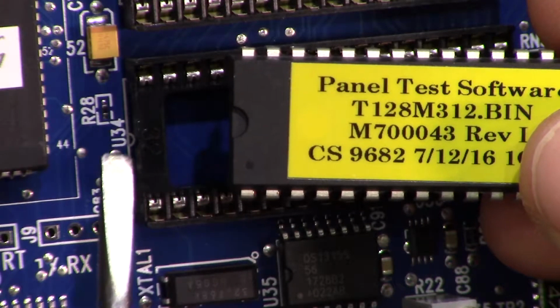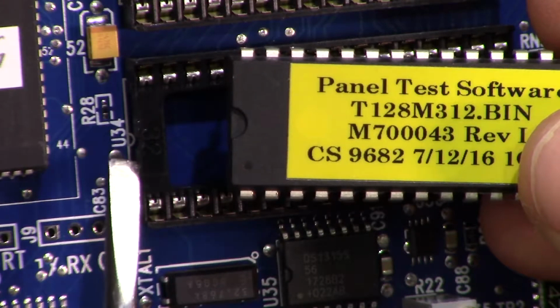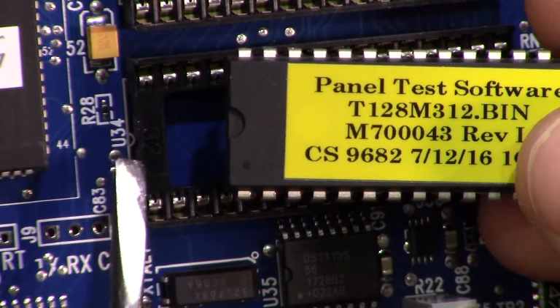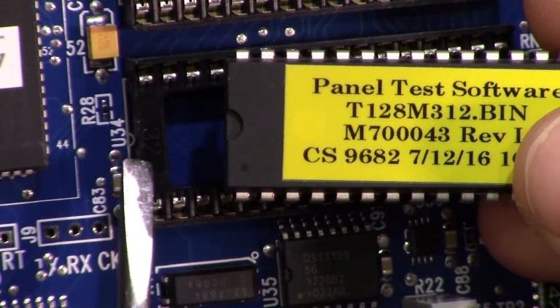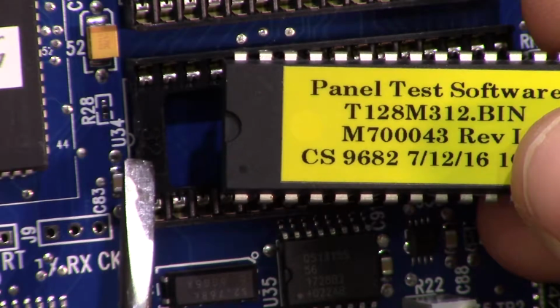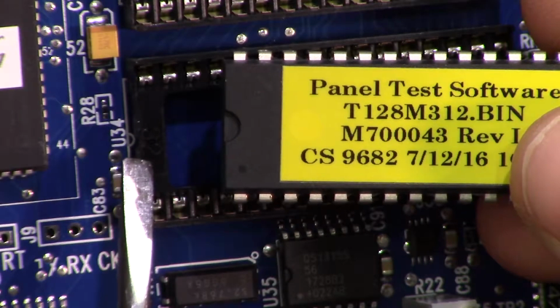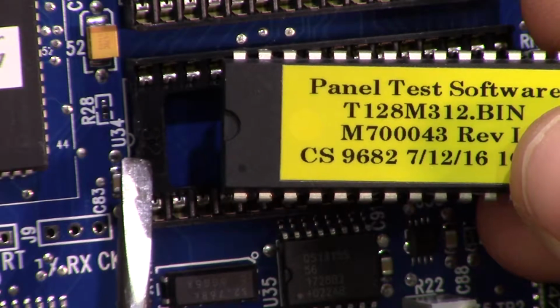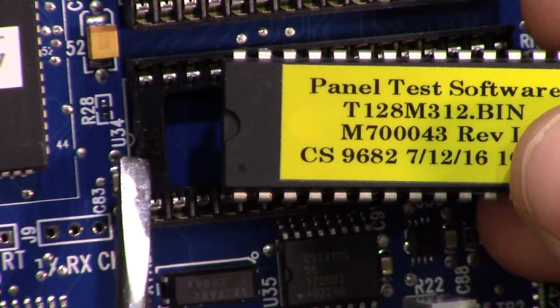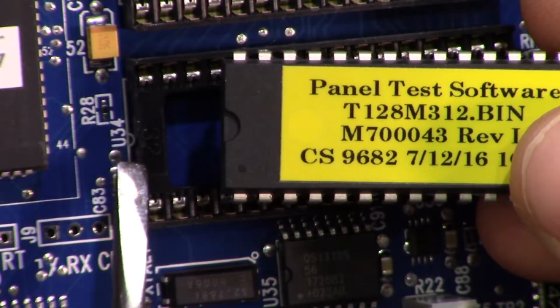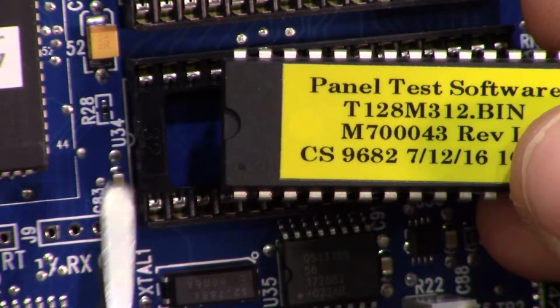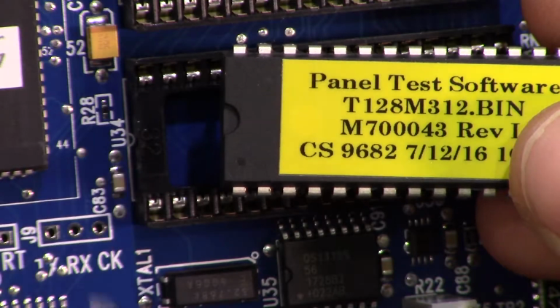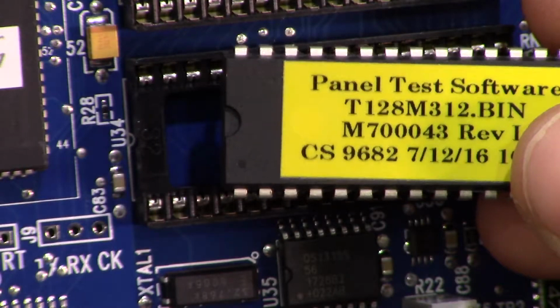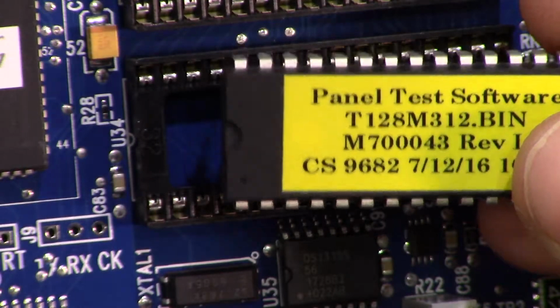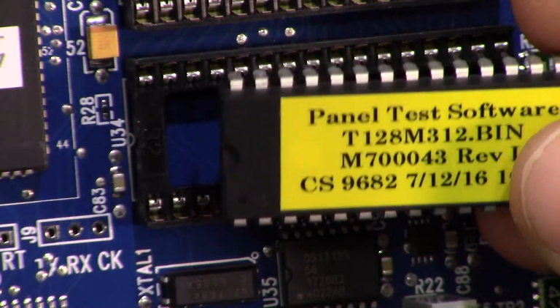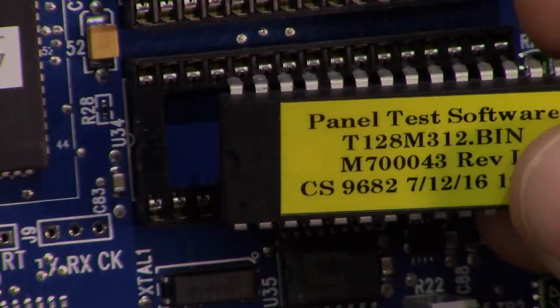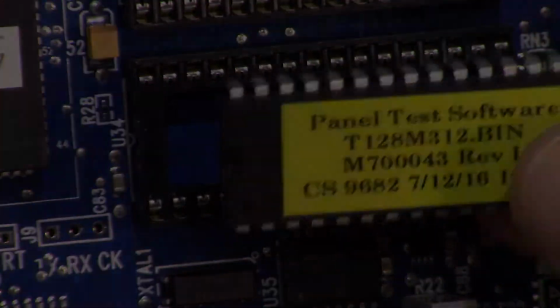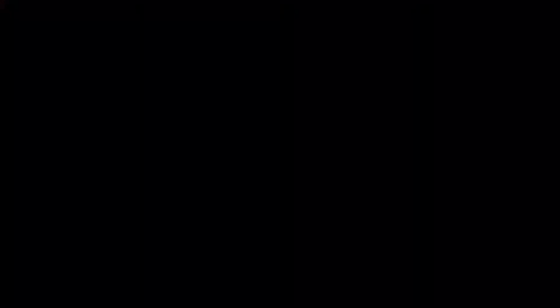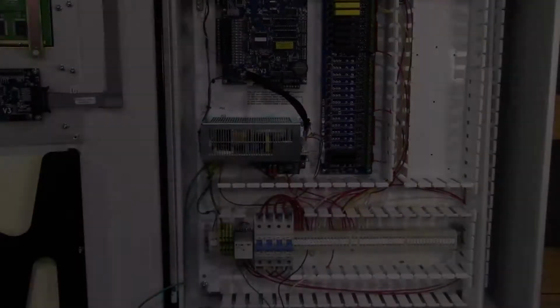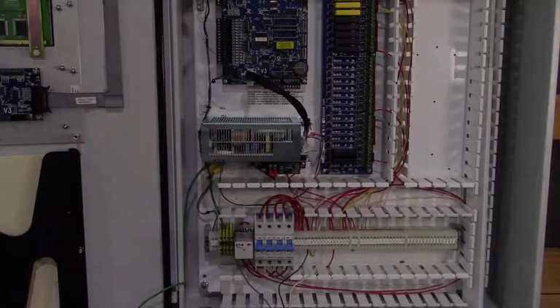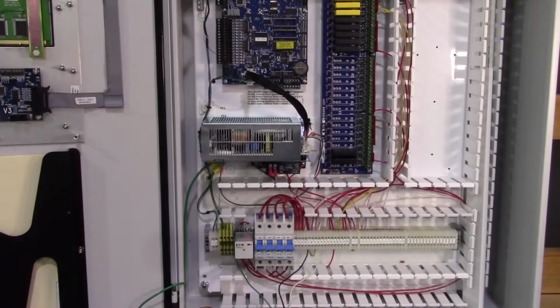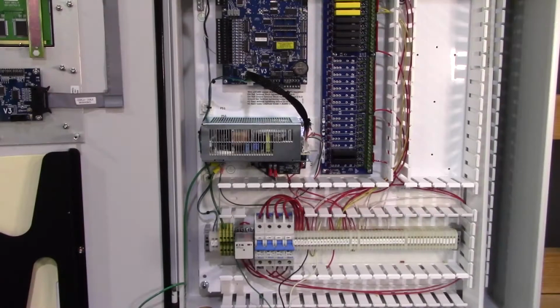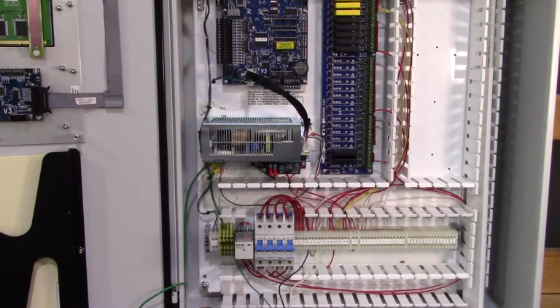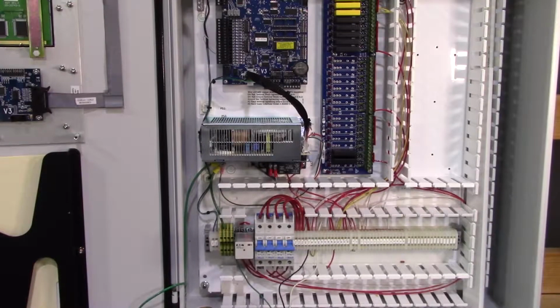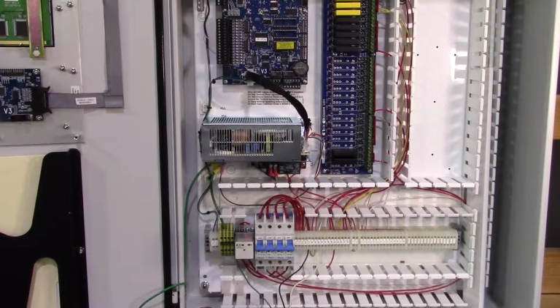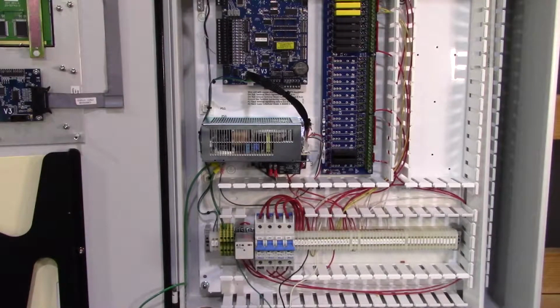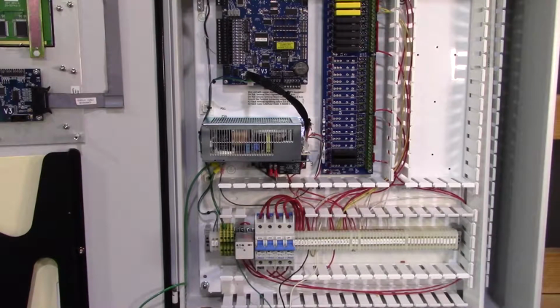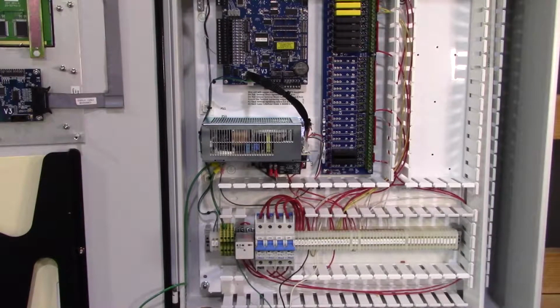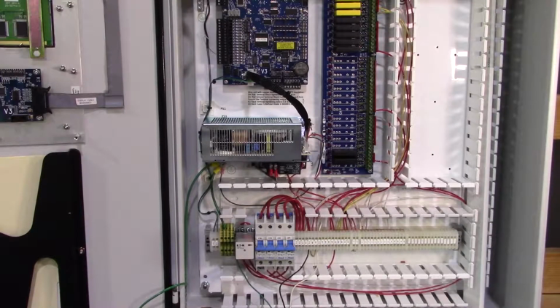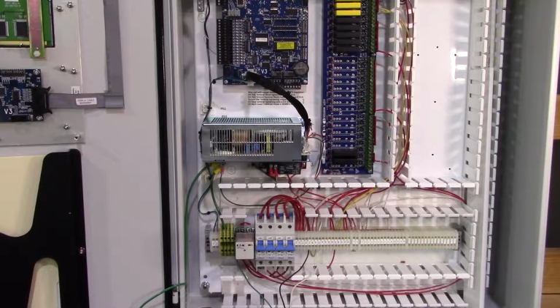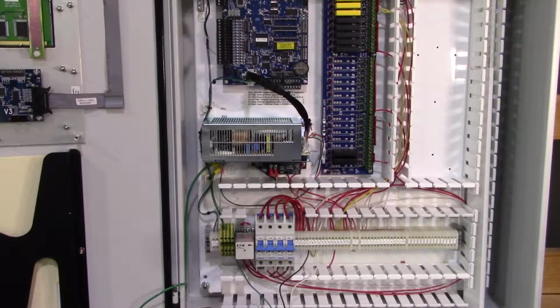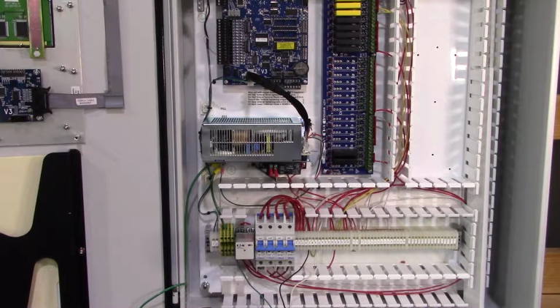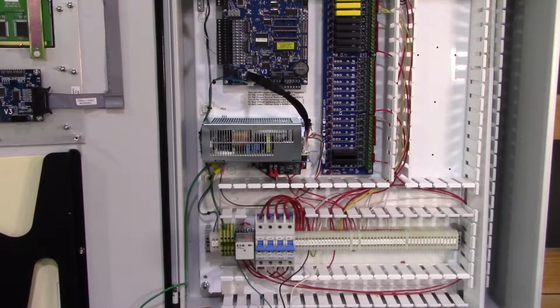If your chip is installed upside down, it will cause electrical damage to components as soon as the power is restored.